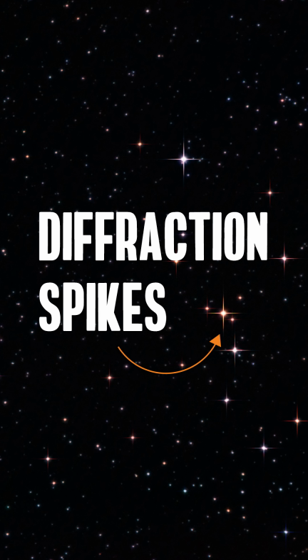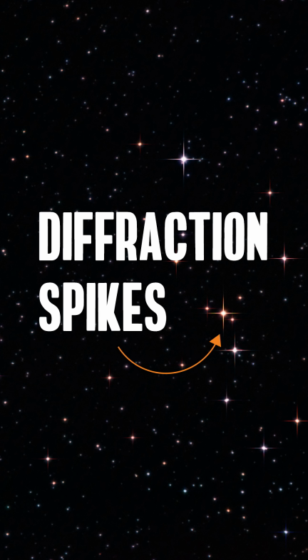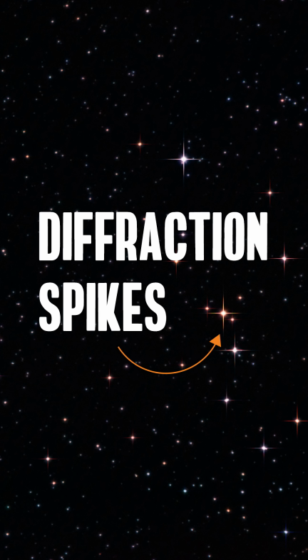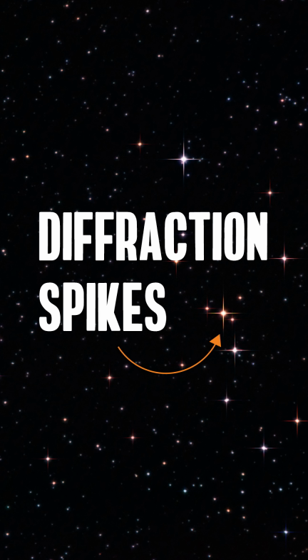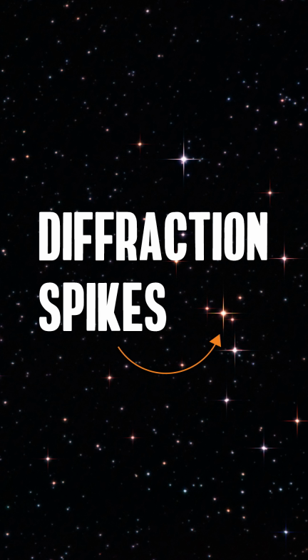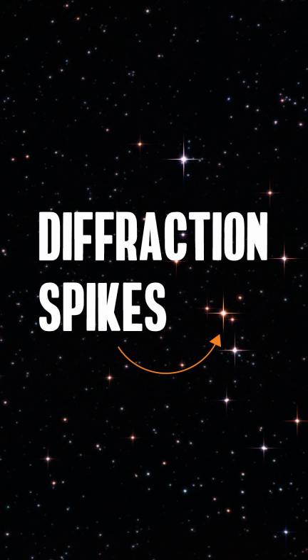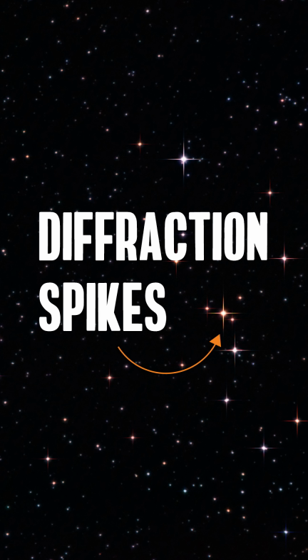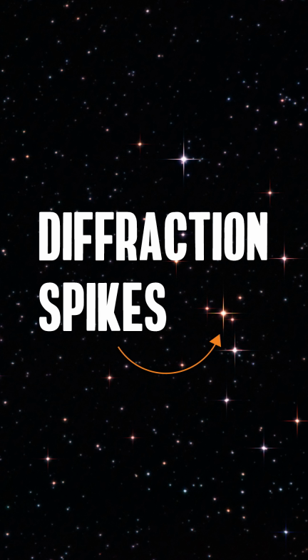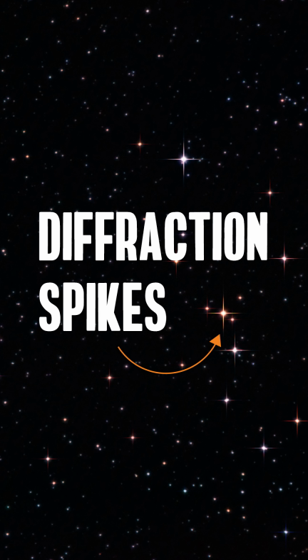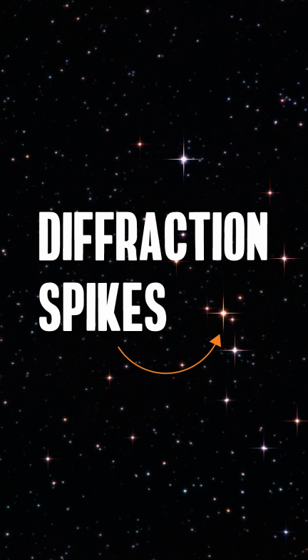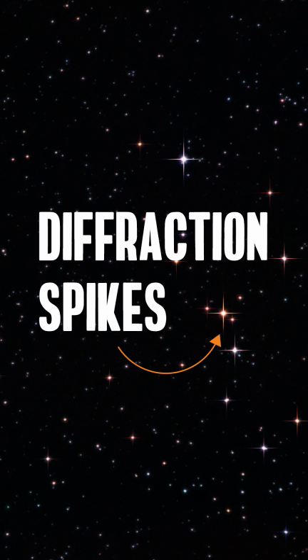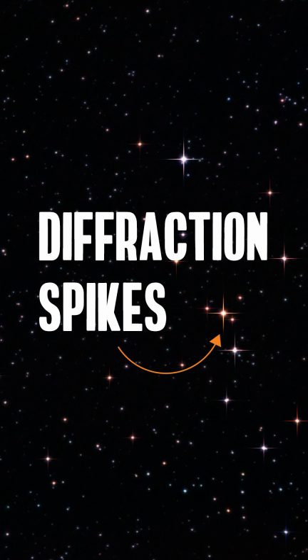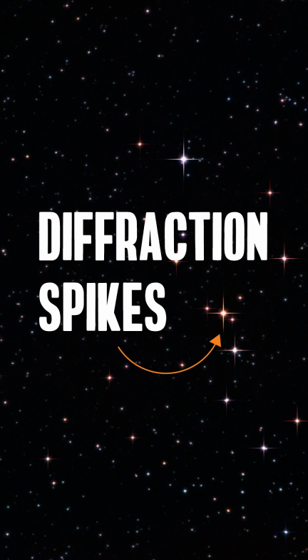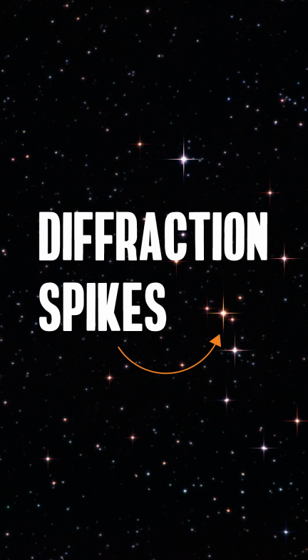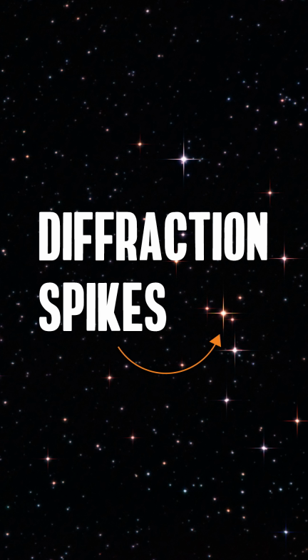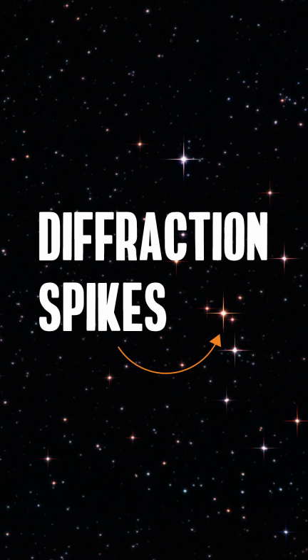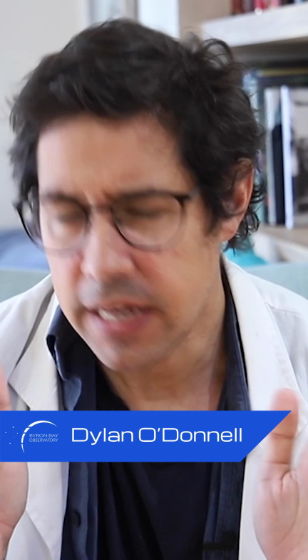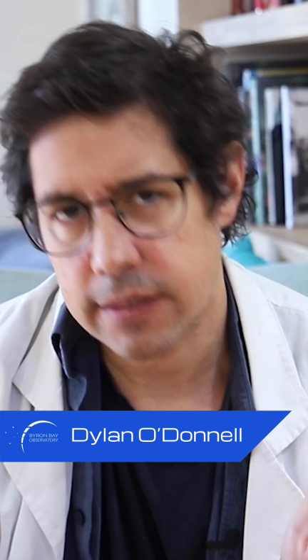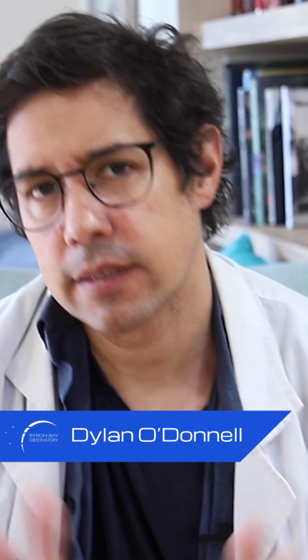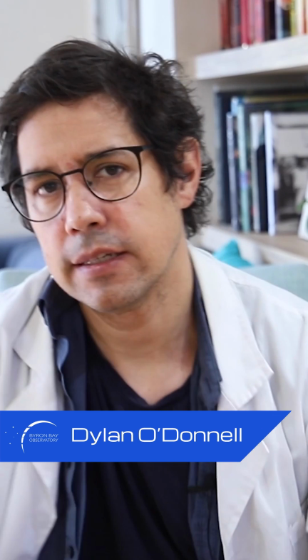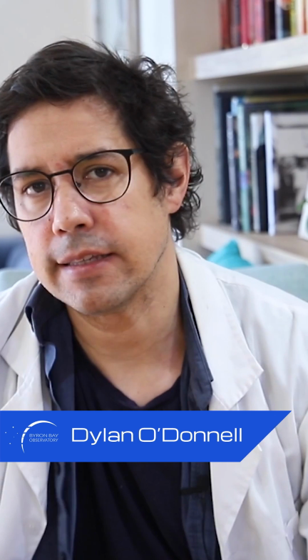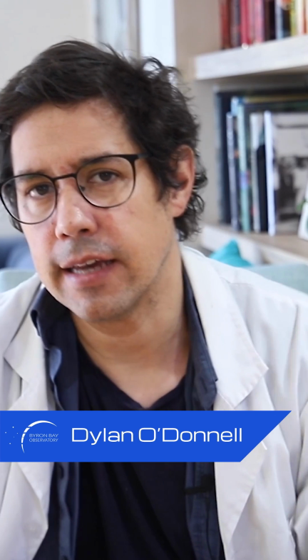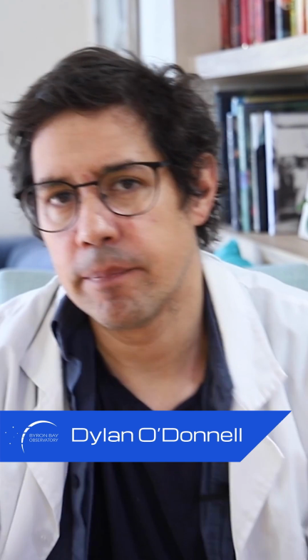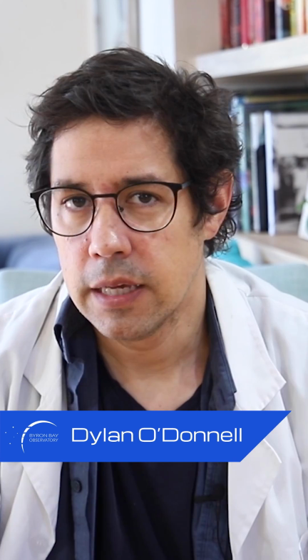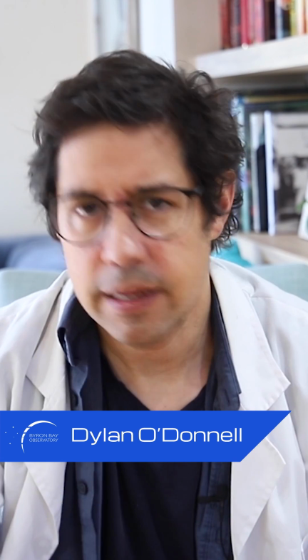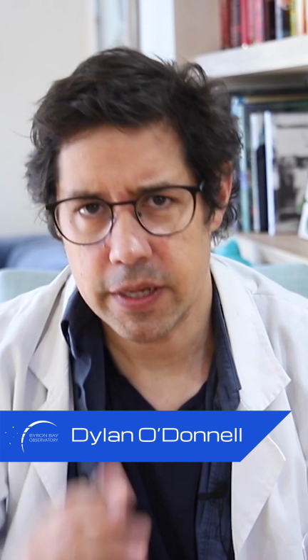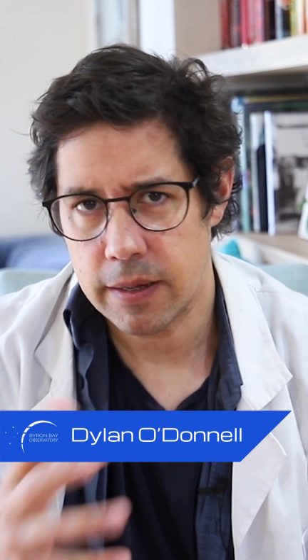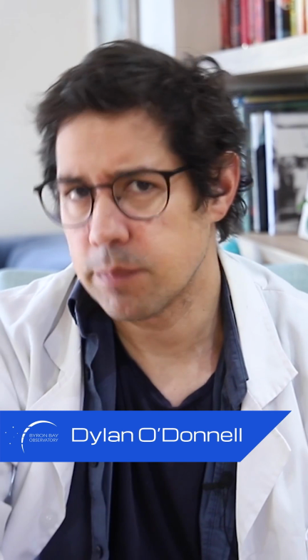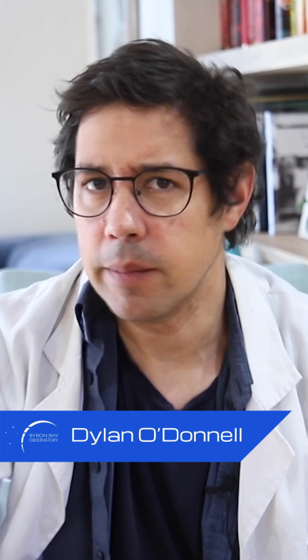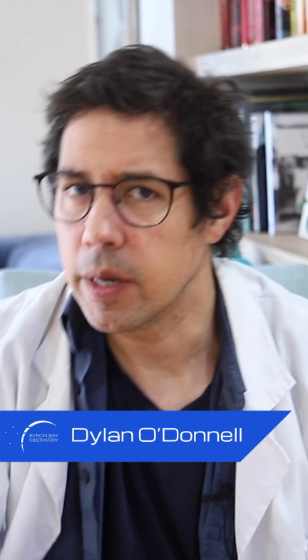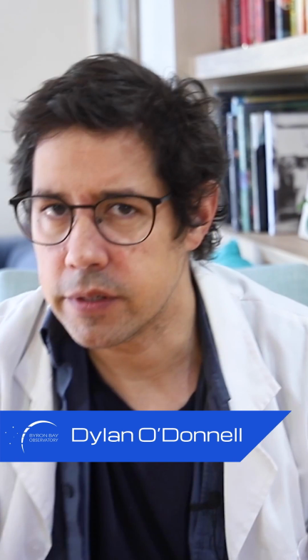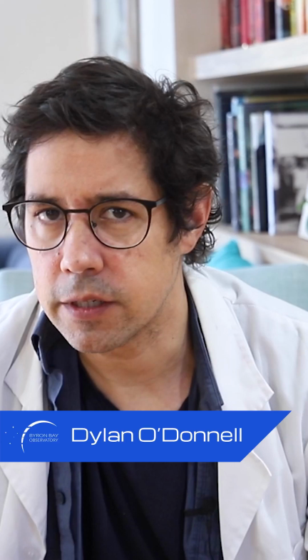Are diffraction spikes lame? Yes, yes they are. Let me explain my position.